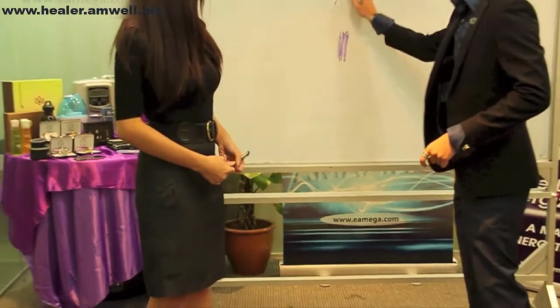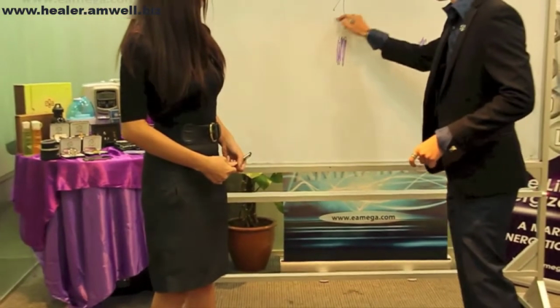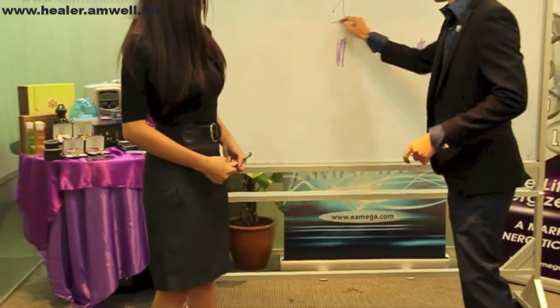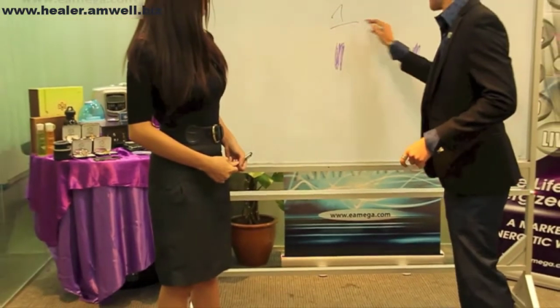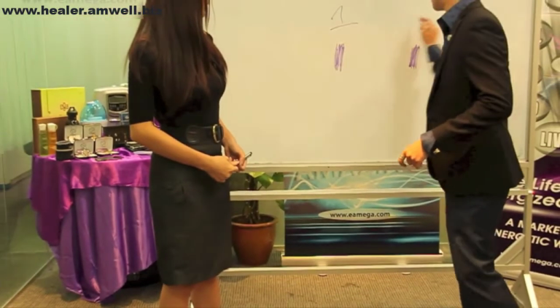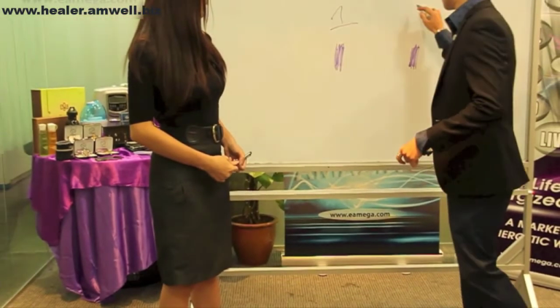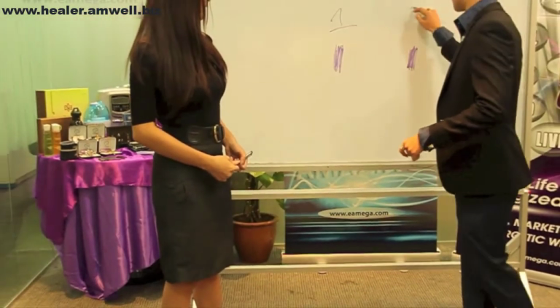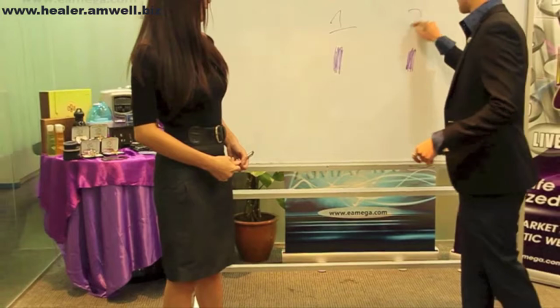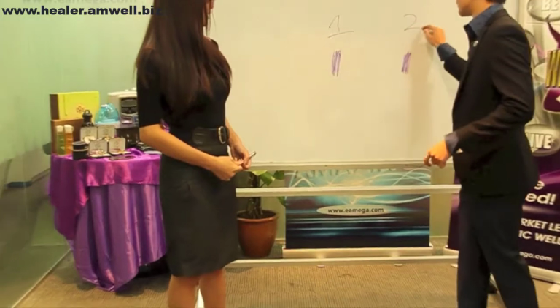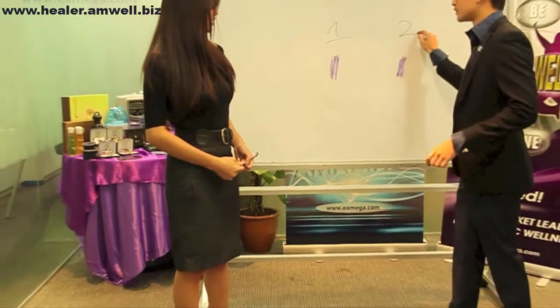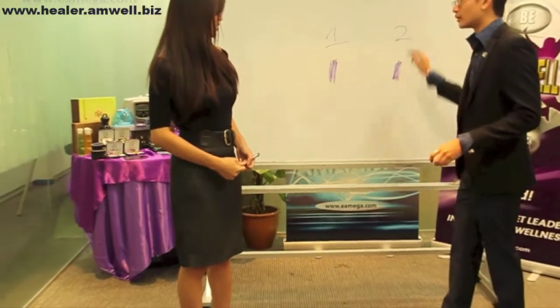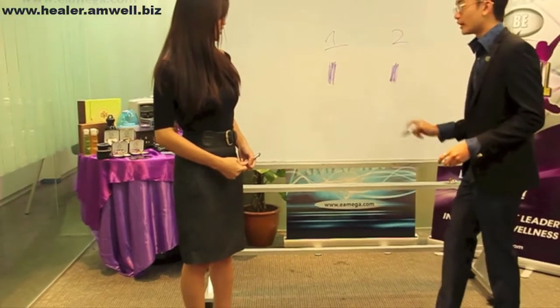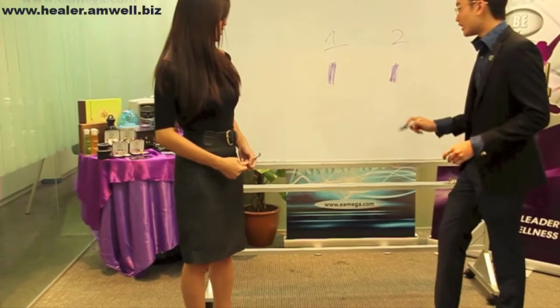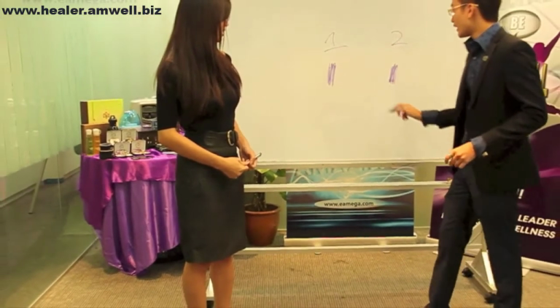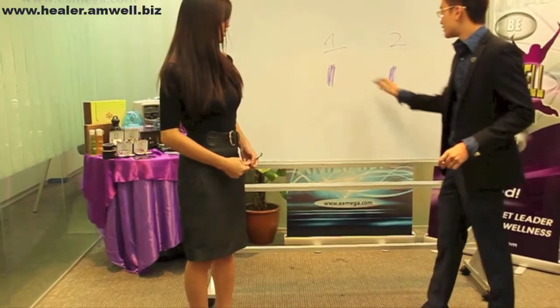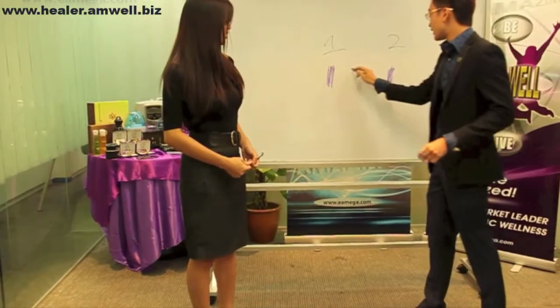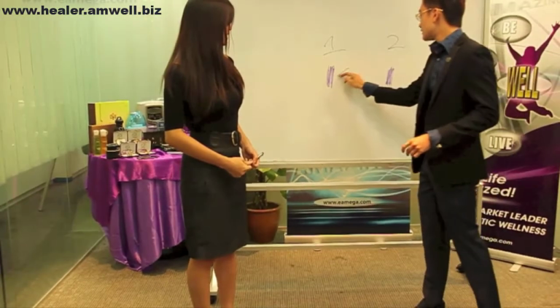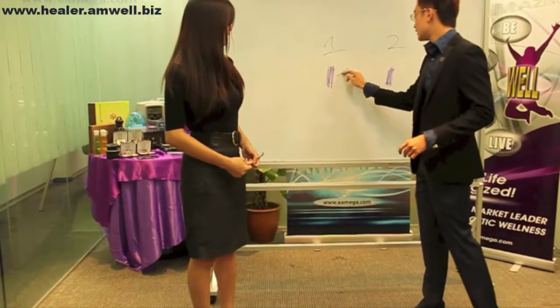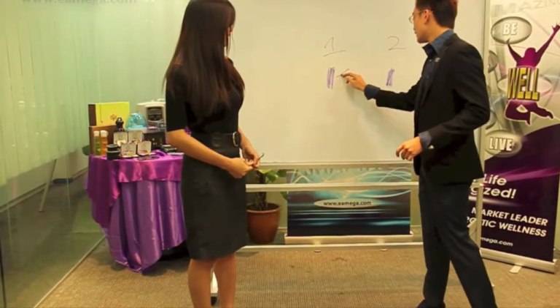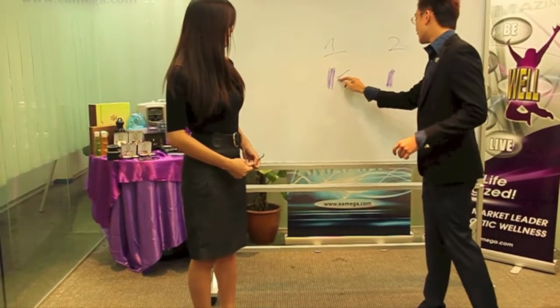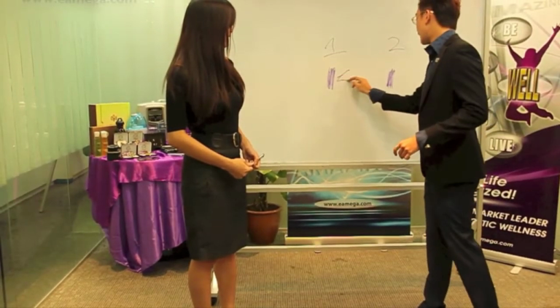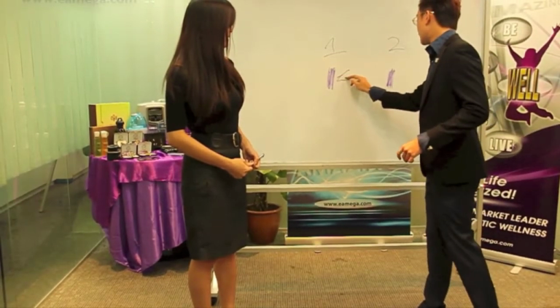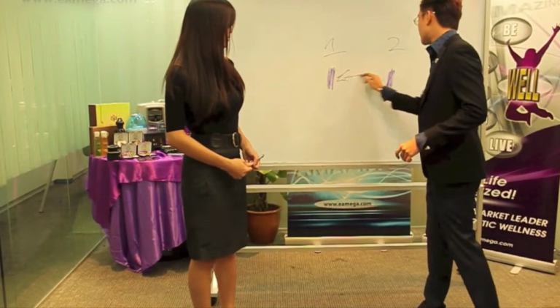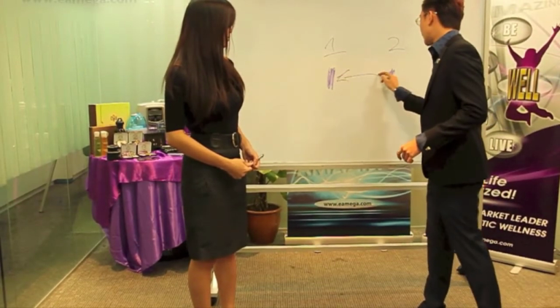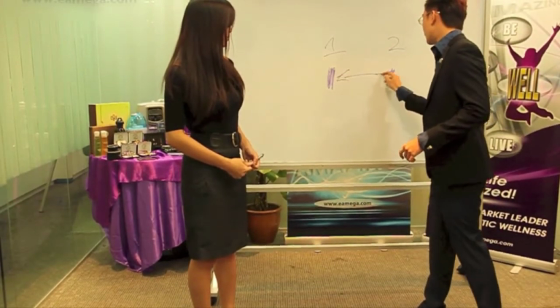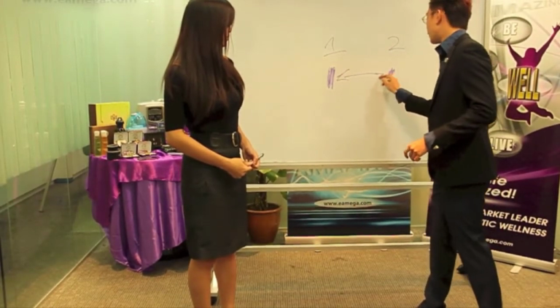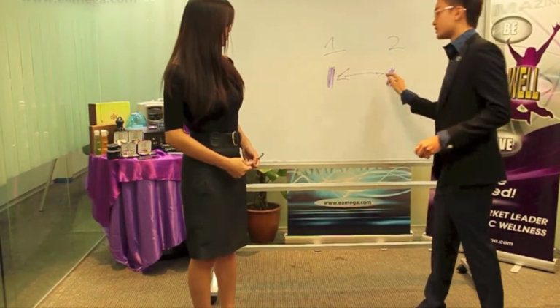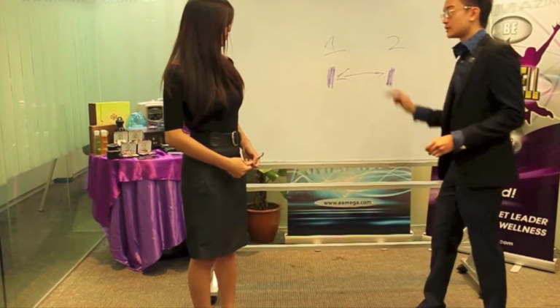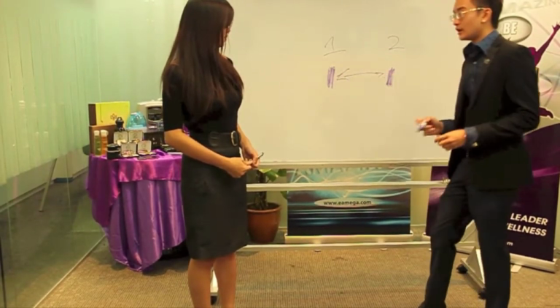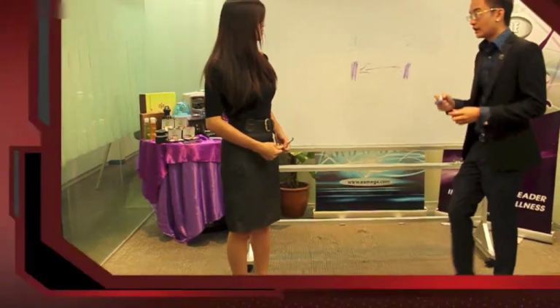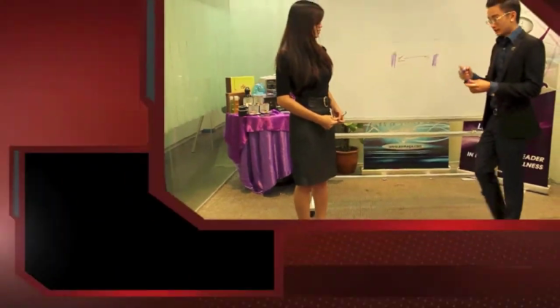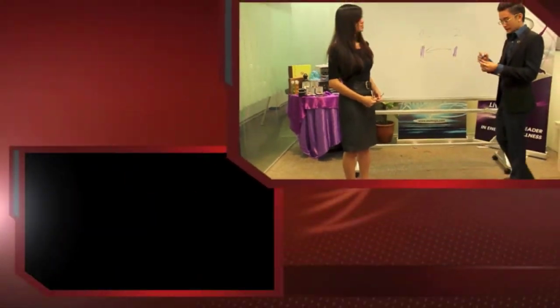Now you can just take a rest. Mika, let's take a look. This is the first result and the second. As you can see, there is a difference.